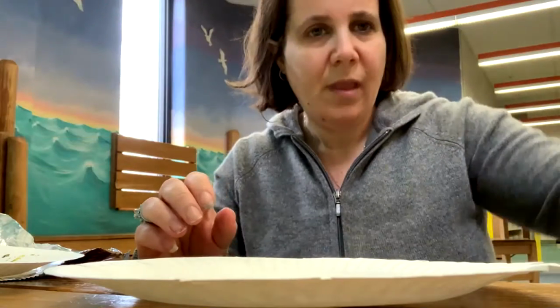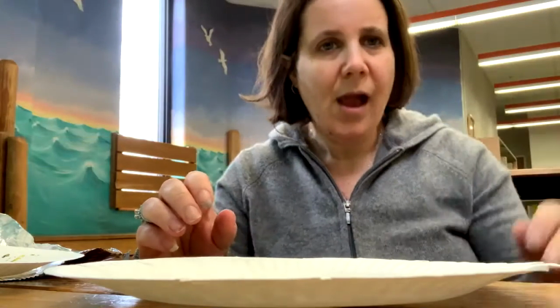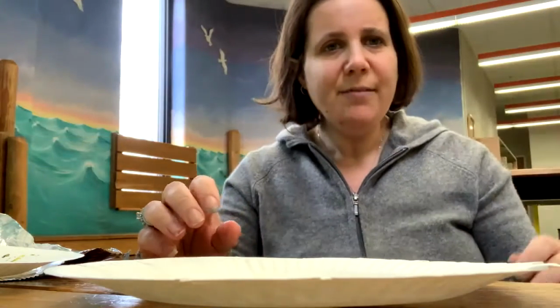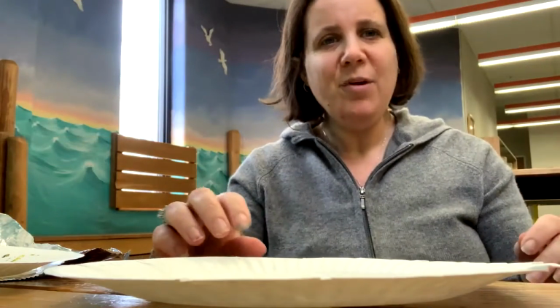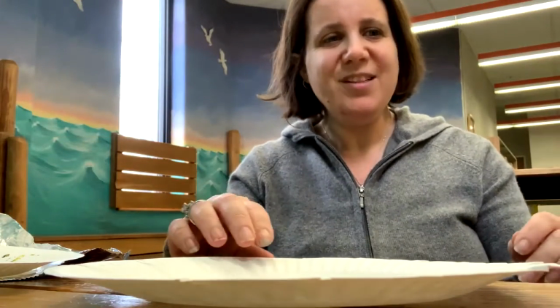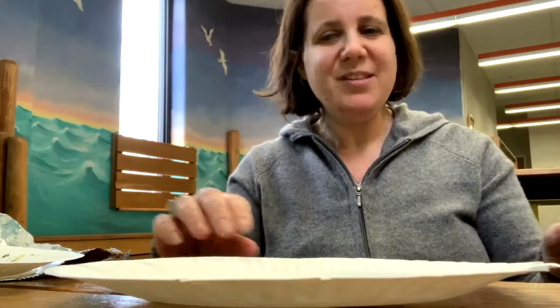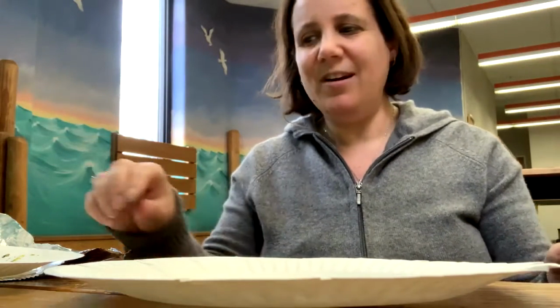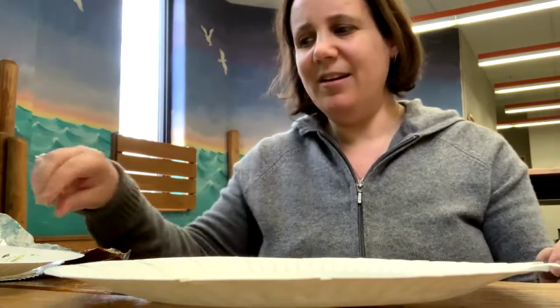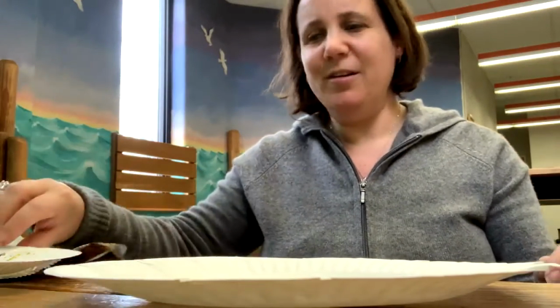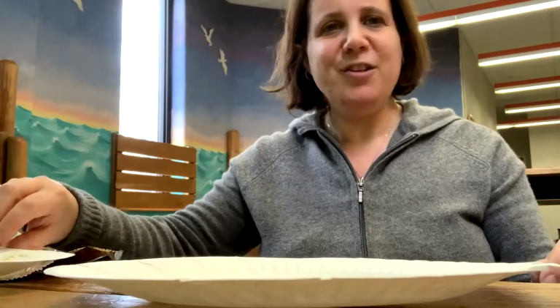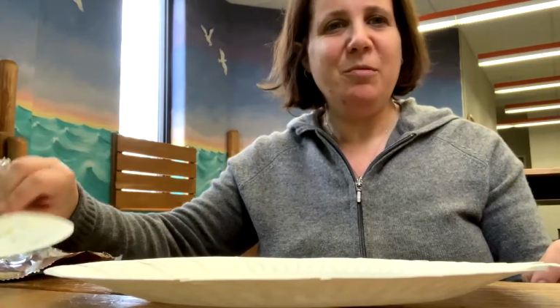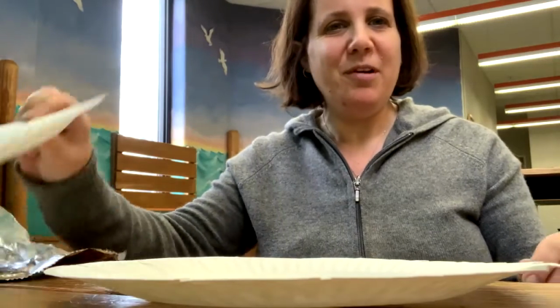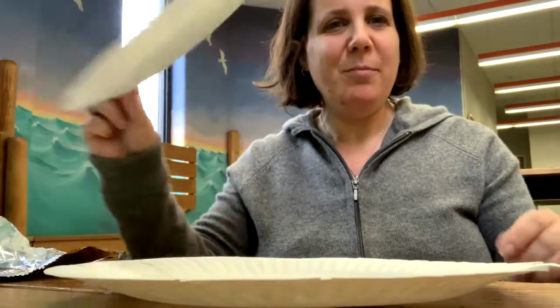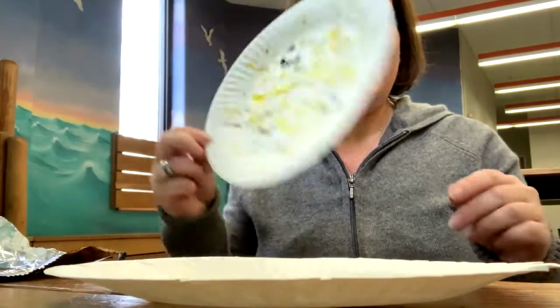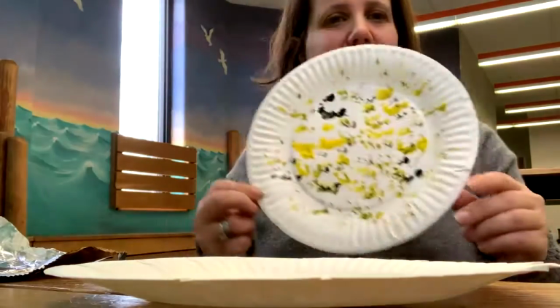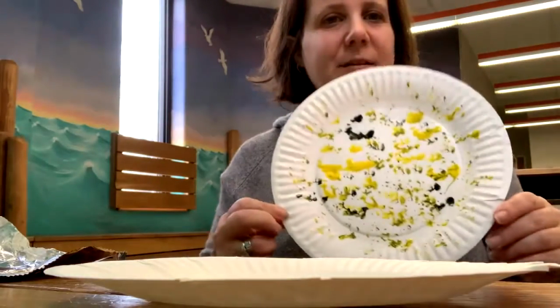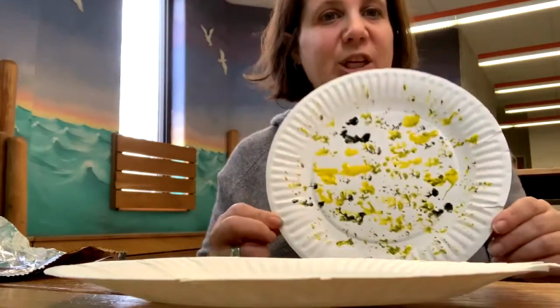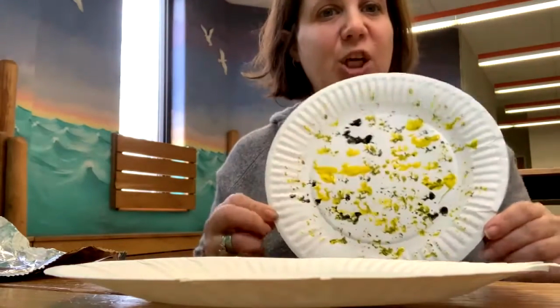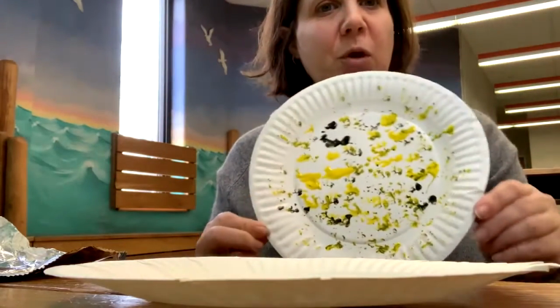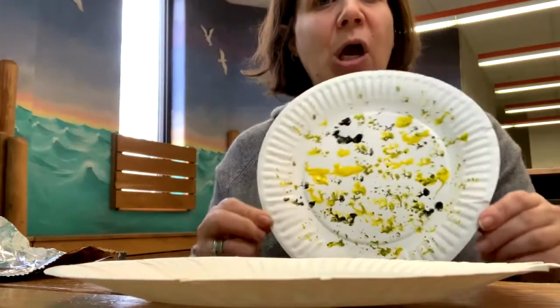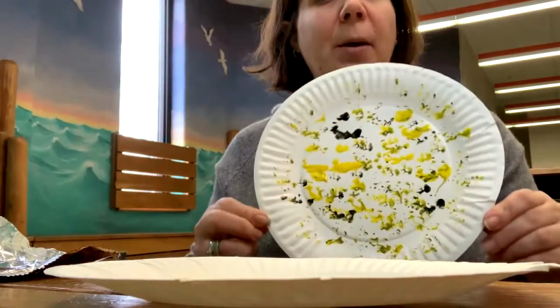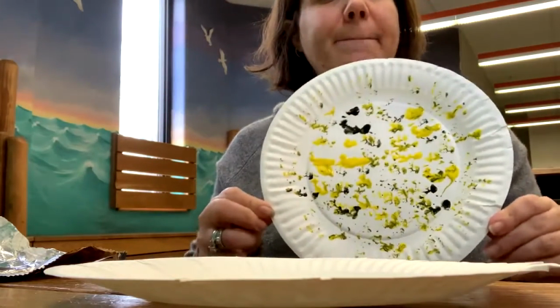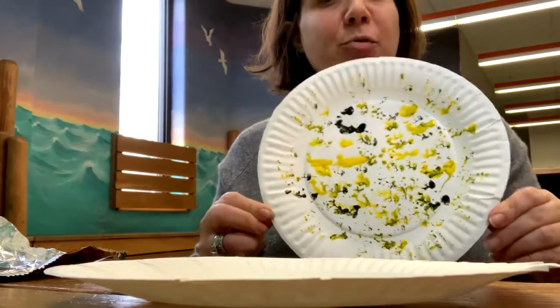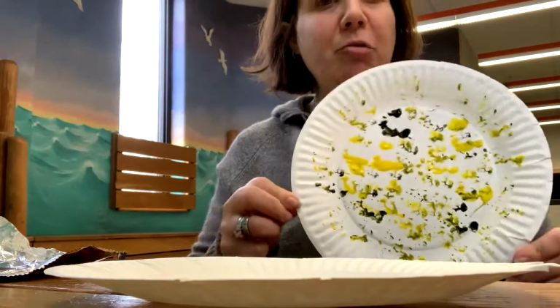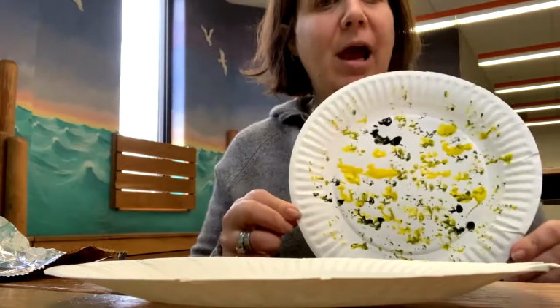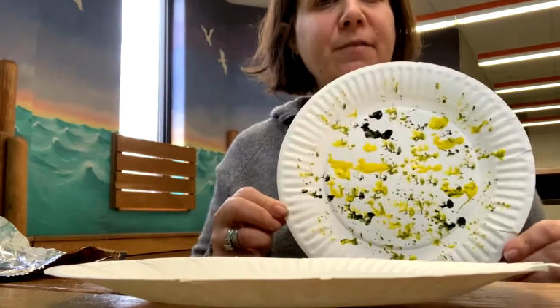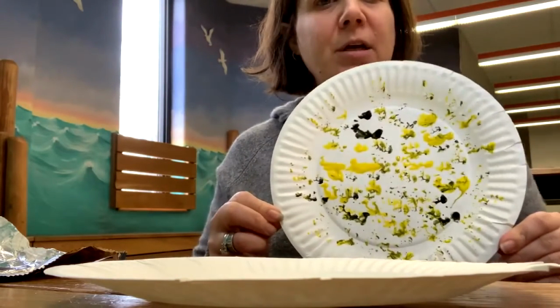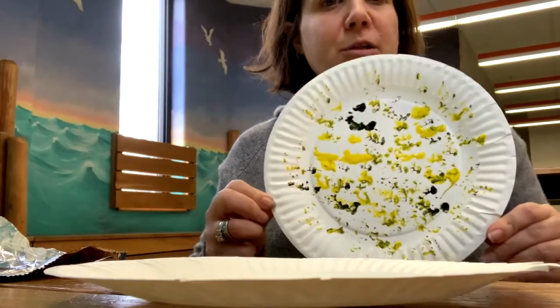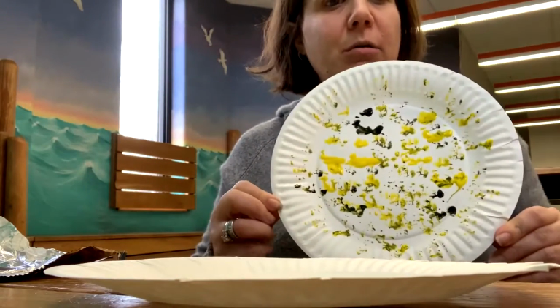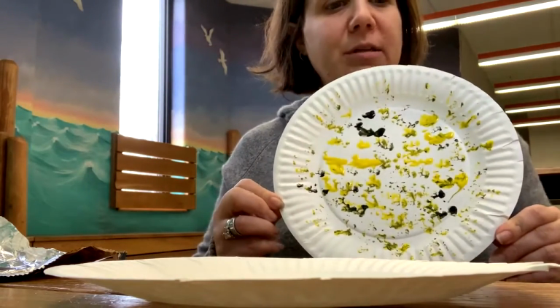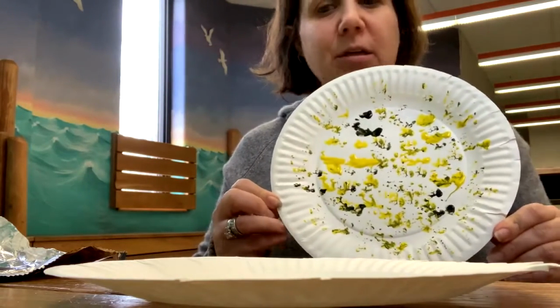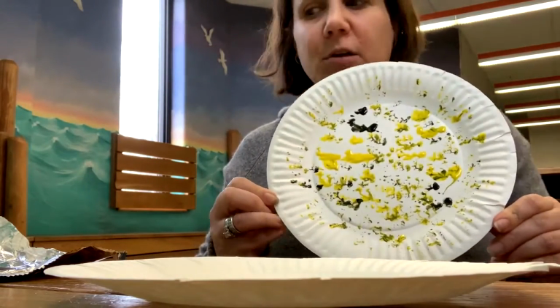Hi everyone, it's Miss Donny here. Today we're going to be making this cute moon craft. So let's get started.